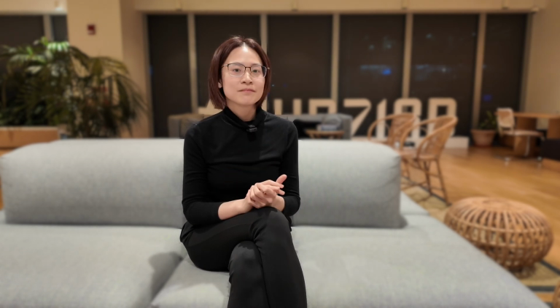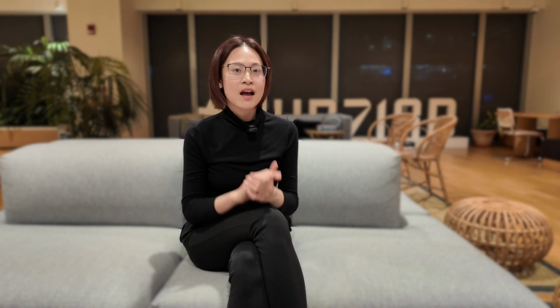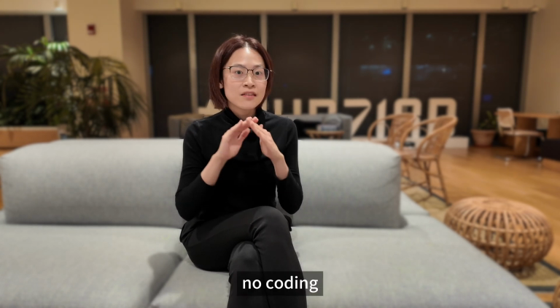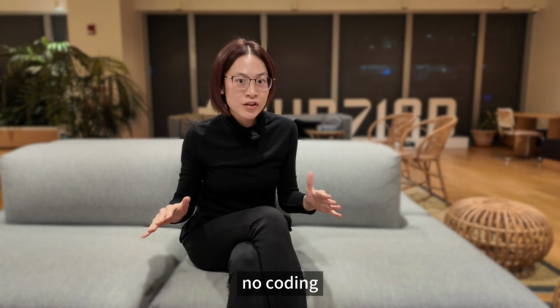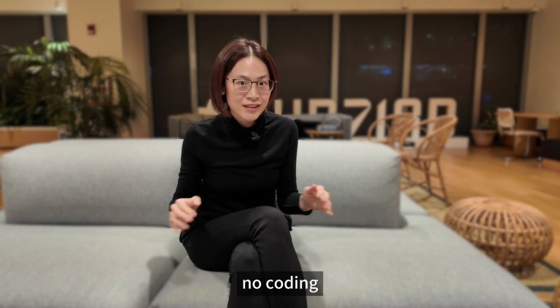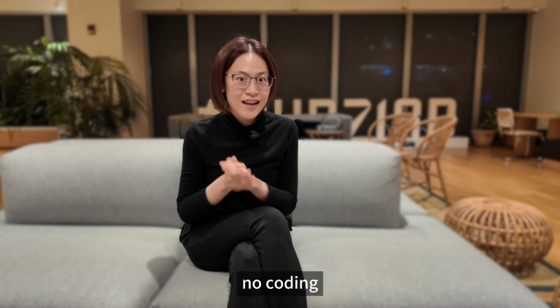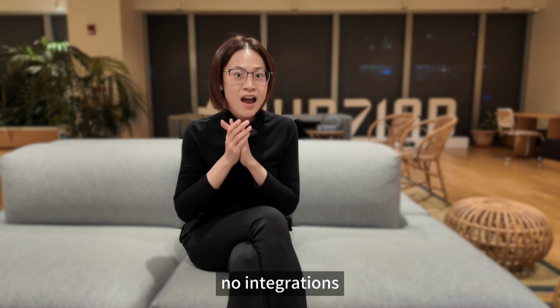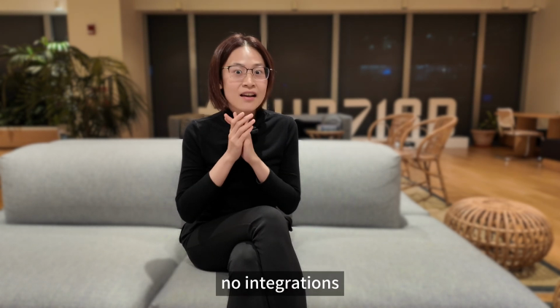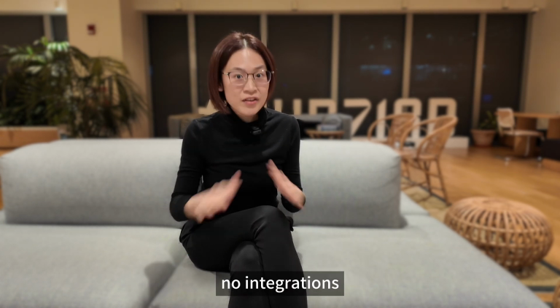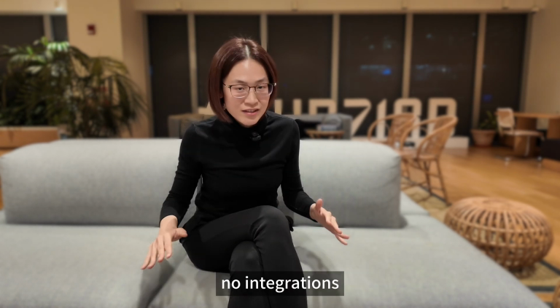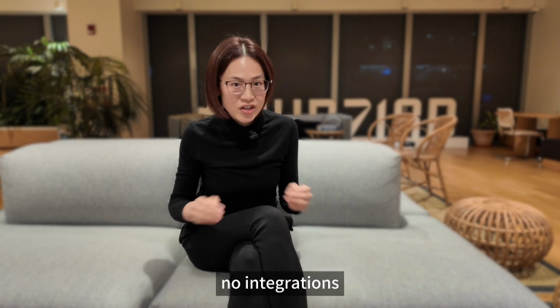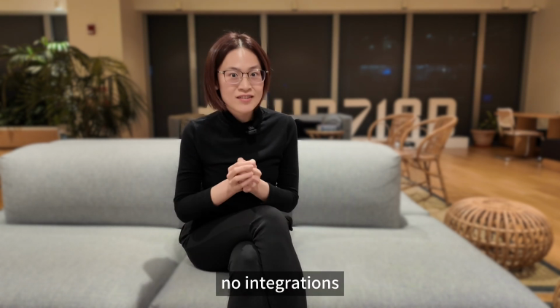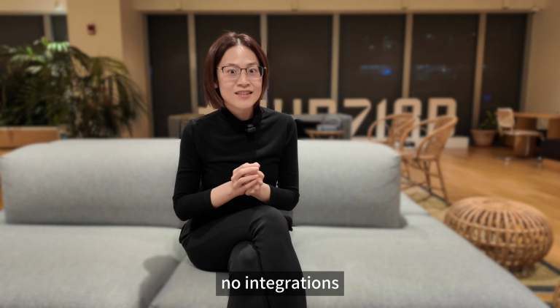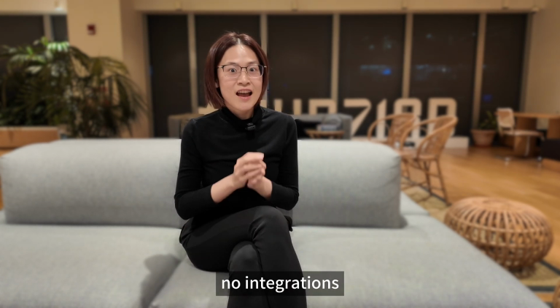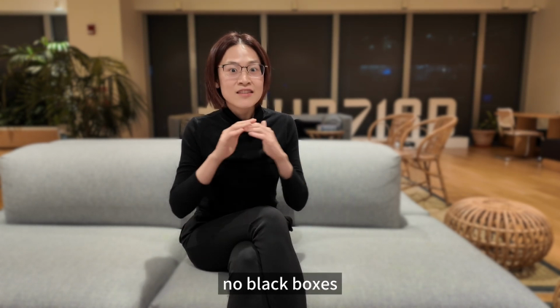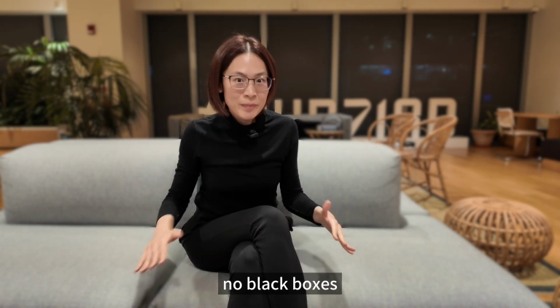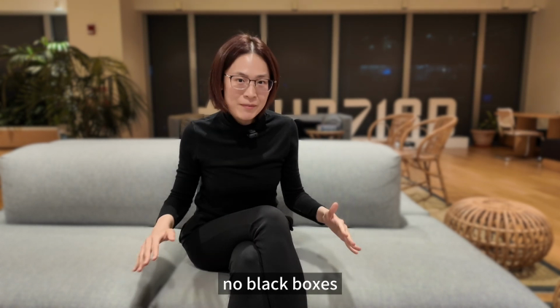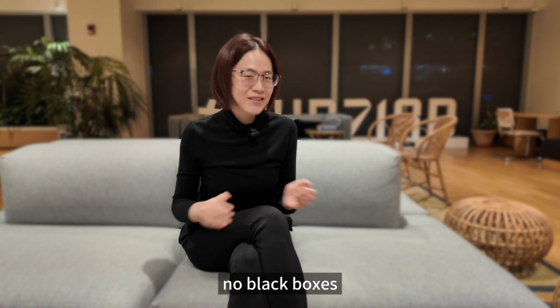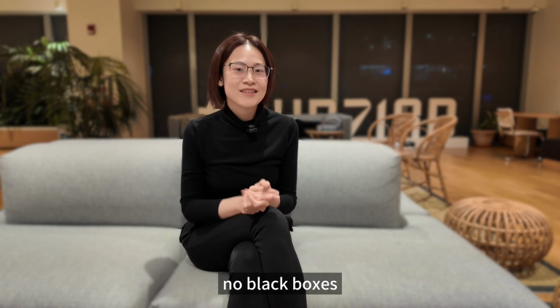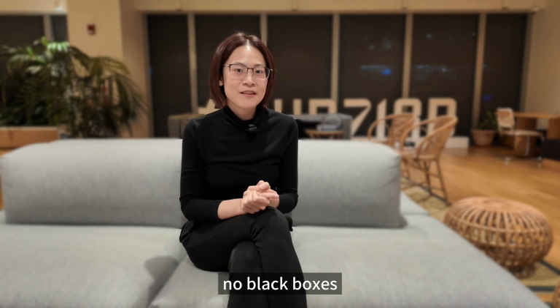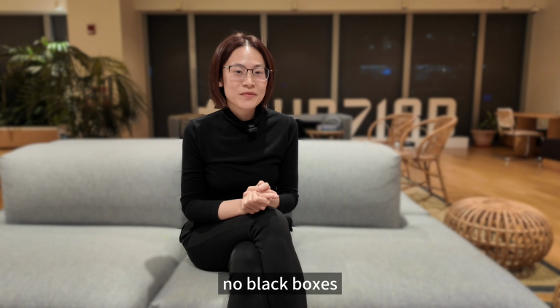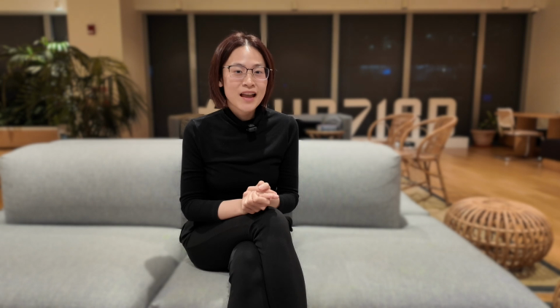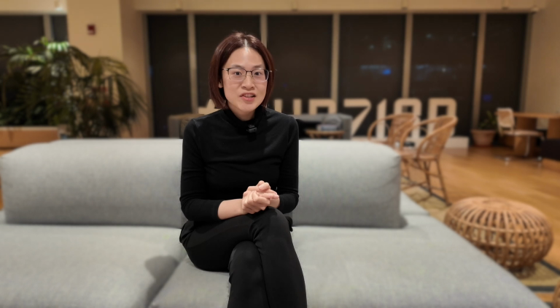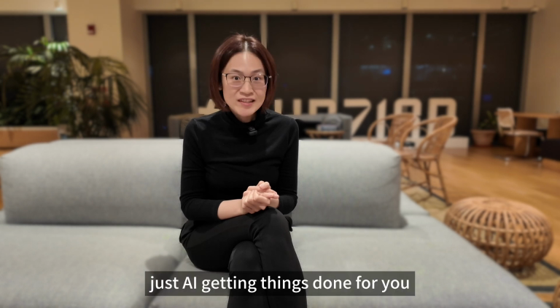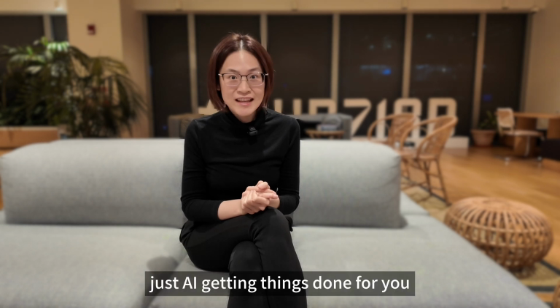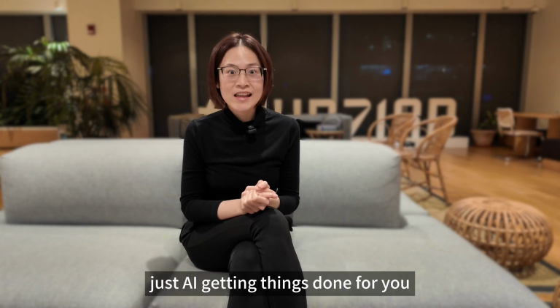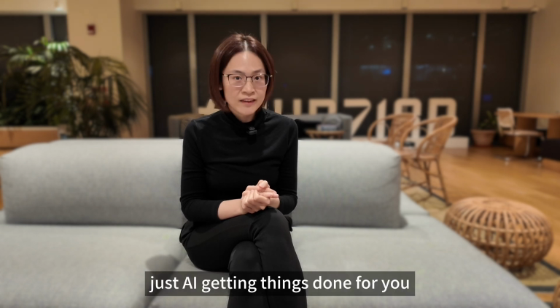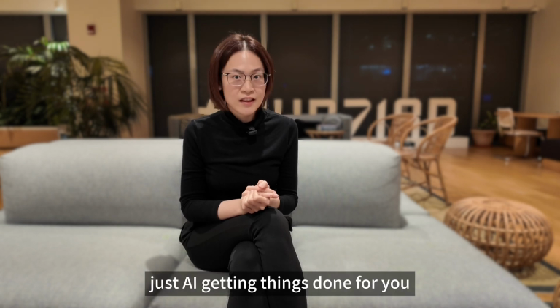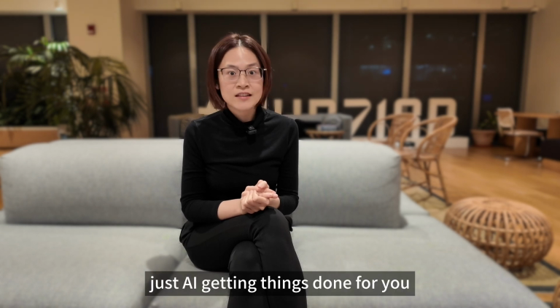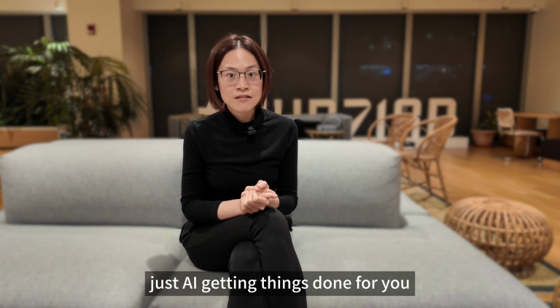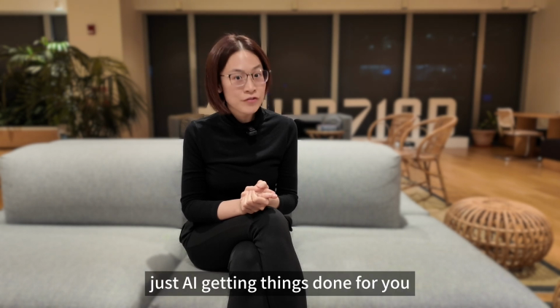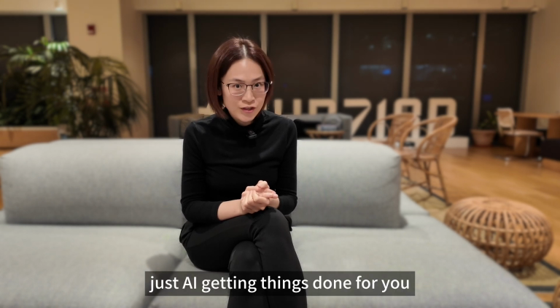No coding. No integrations. No black boxes. Just AI getting things done for you.